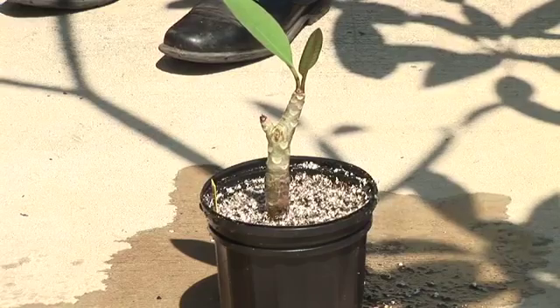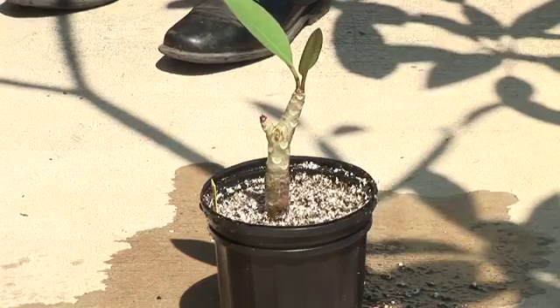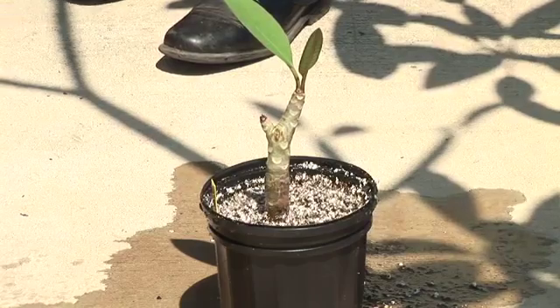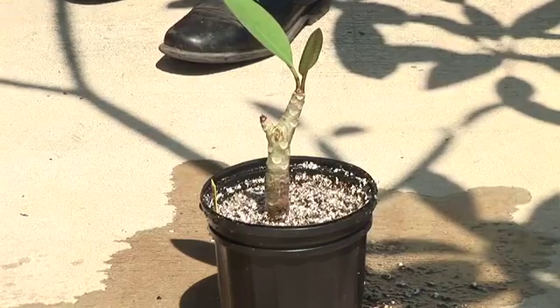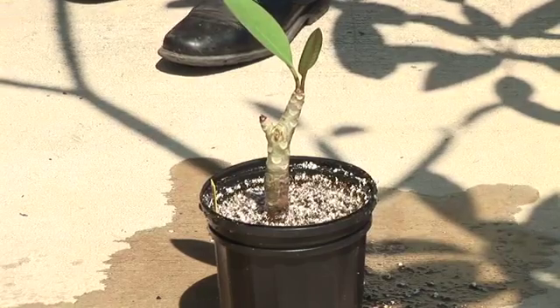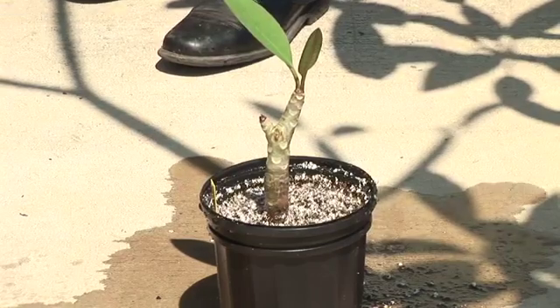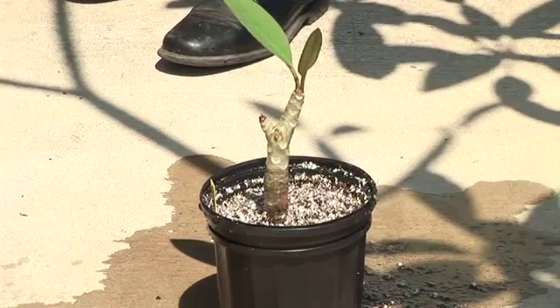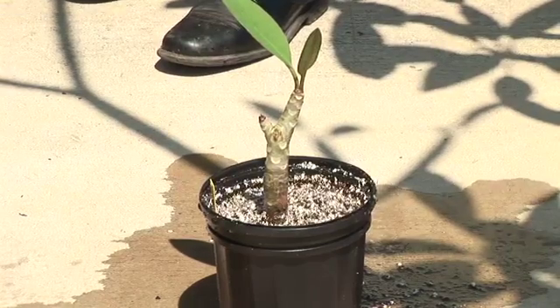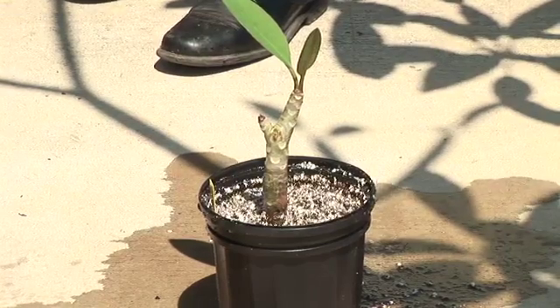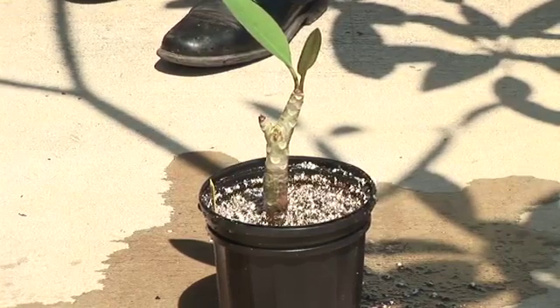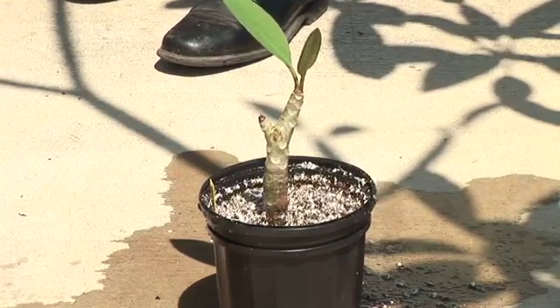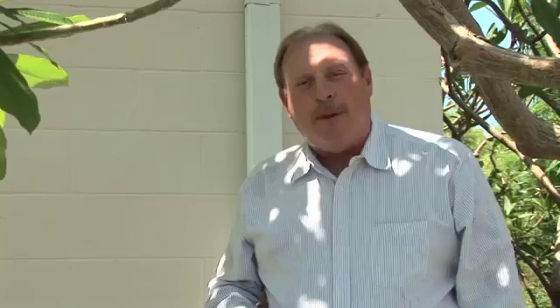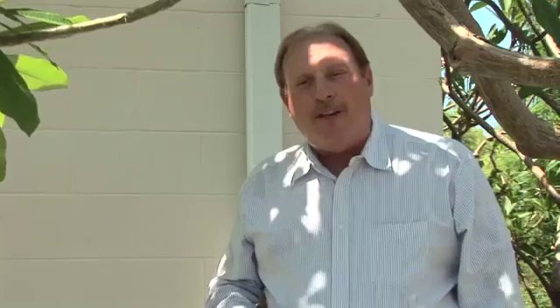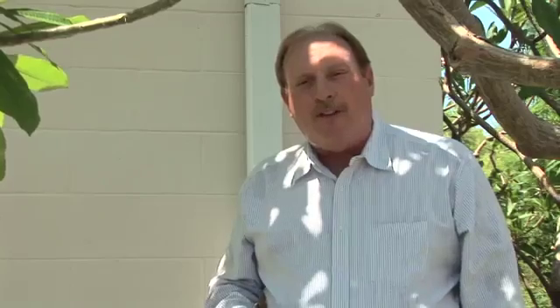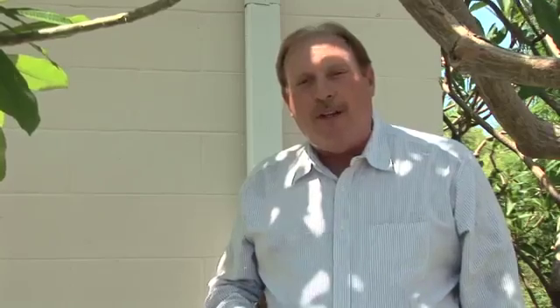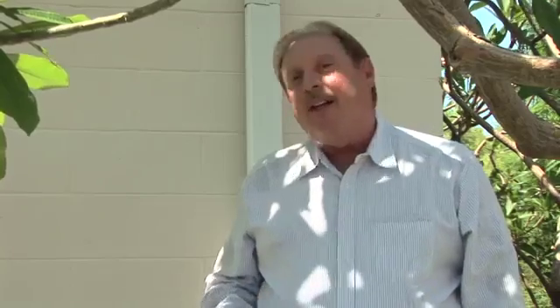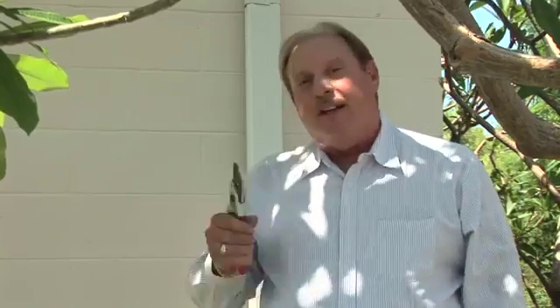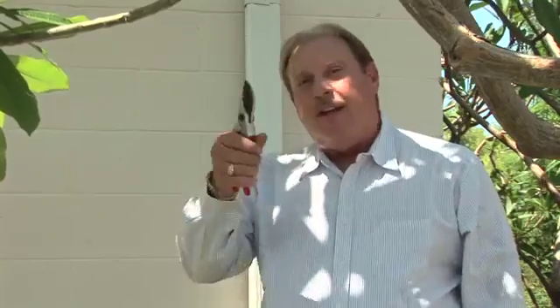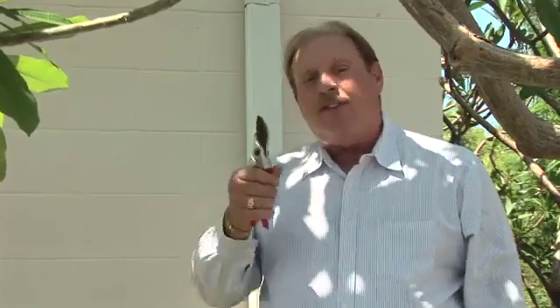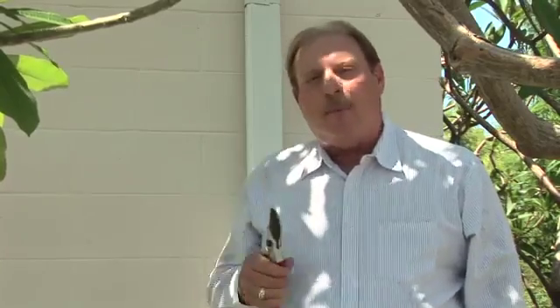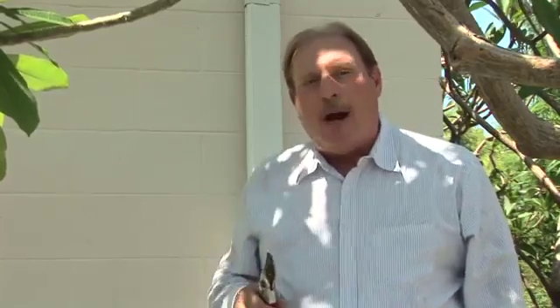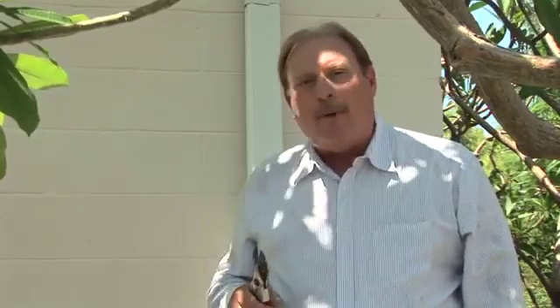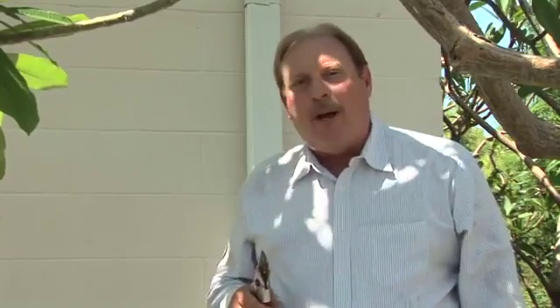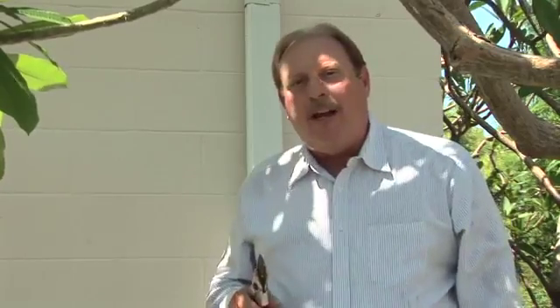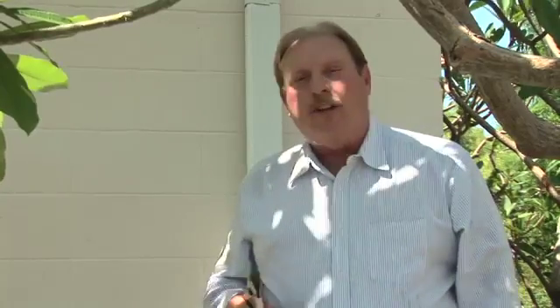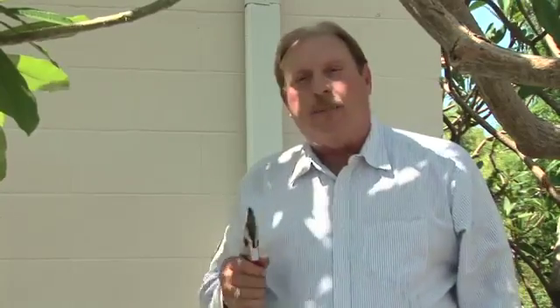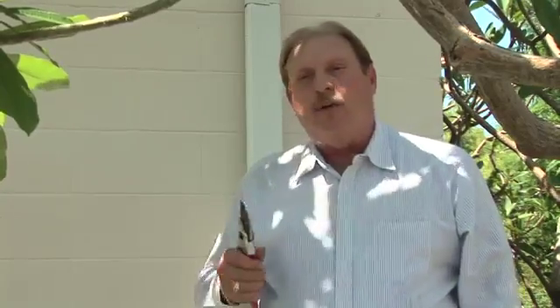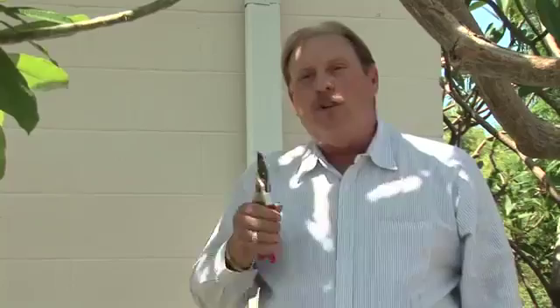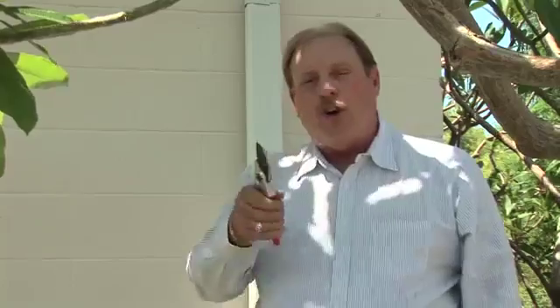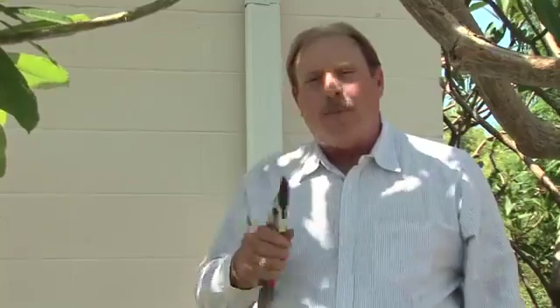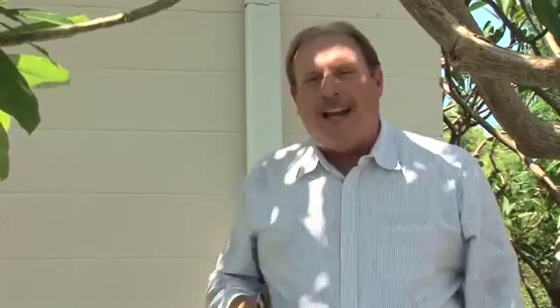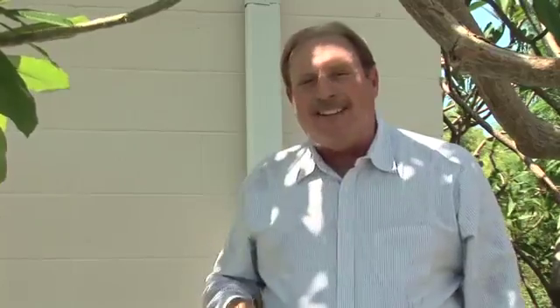I'm Mark Govan with ABC Tropical Plant Nursery, and this is the proper way to prune your plants.